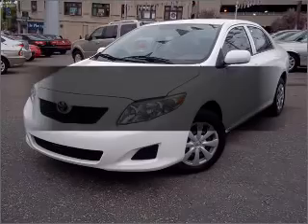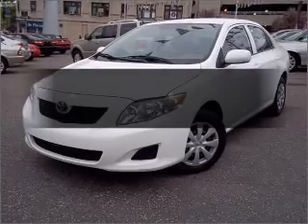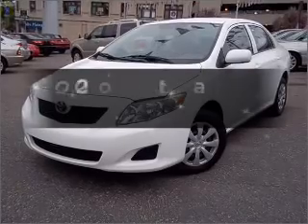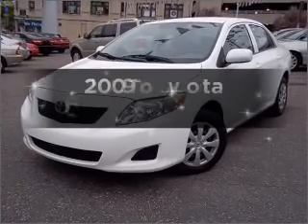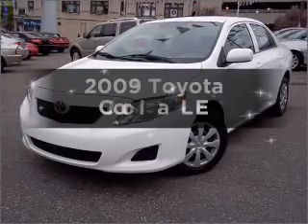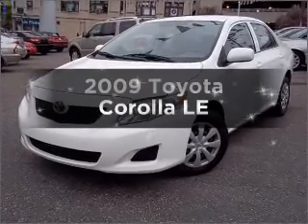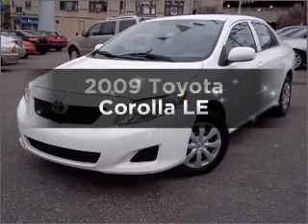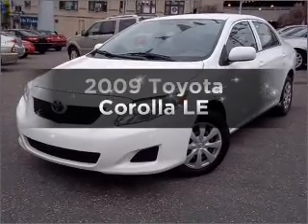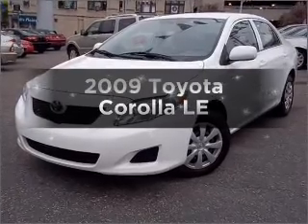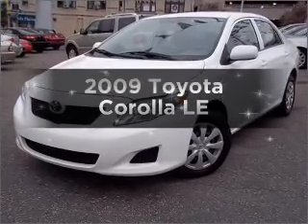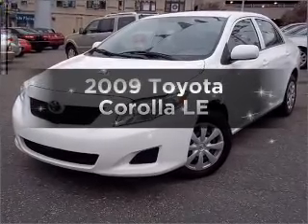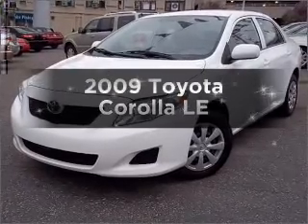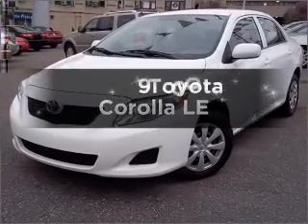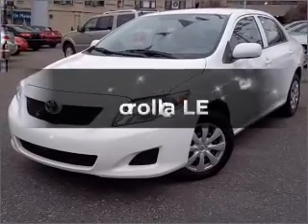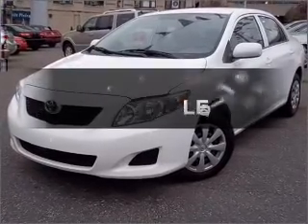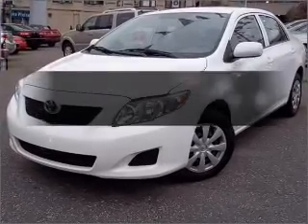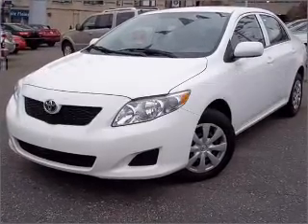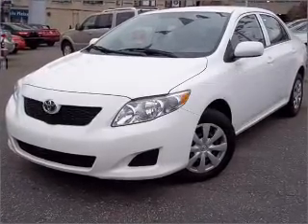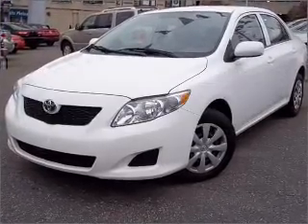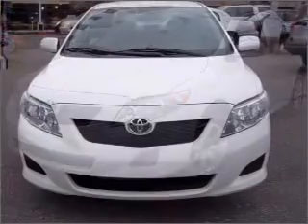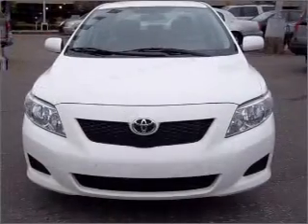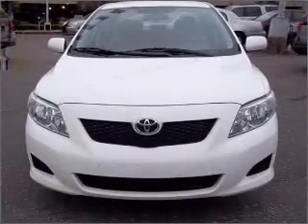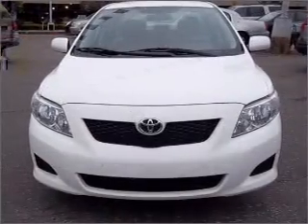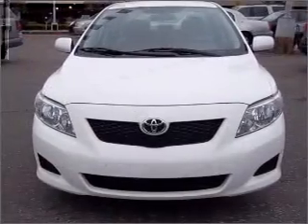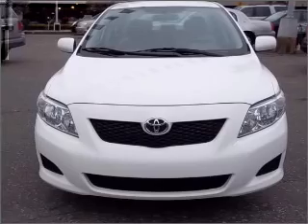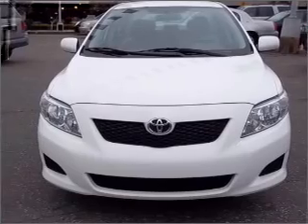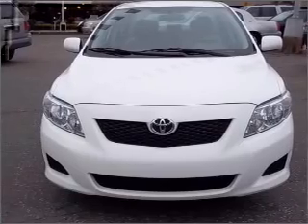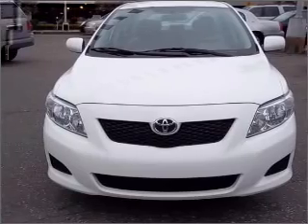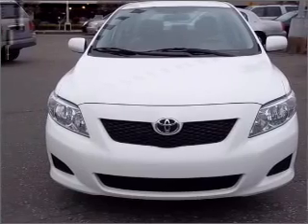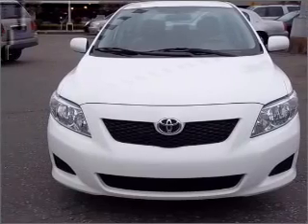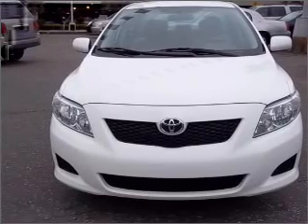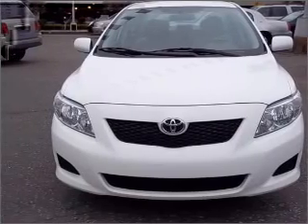Imagine yourself in this 2009 Toyota Corolla. Travel the roads in style and comfort in this great vehicle.